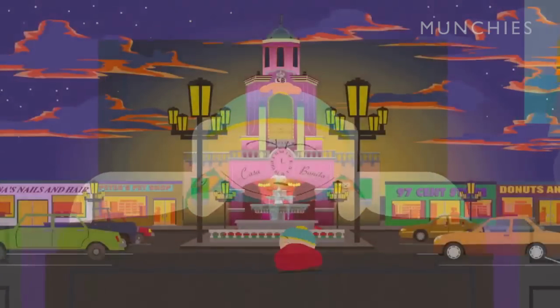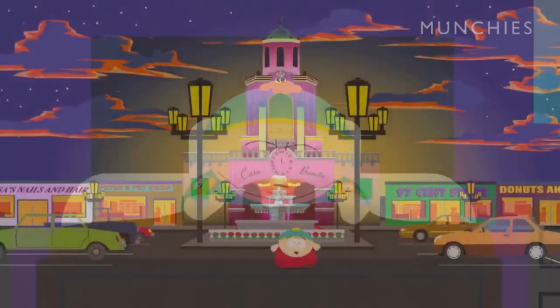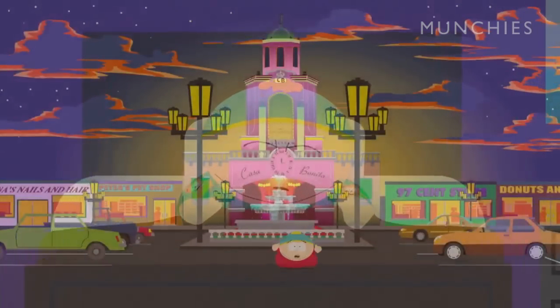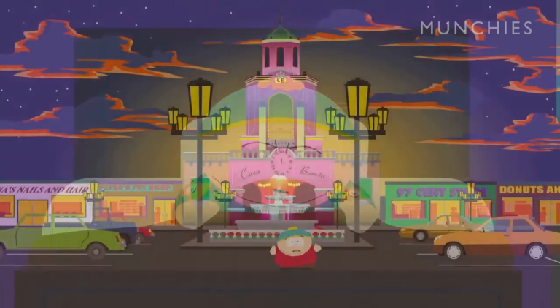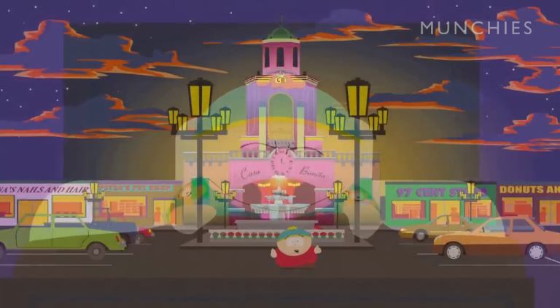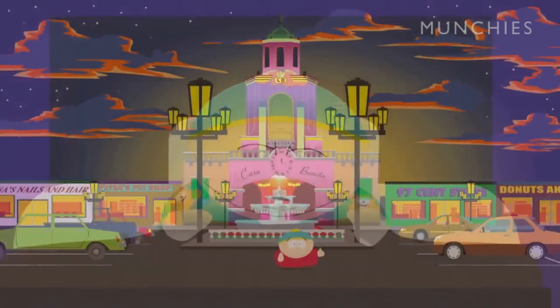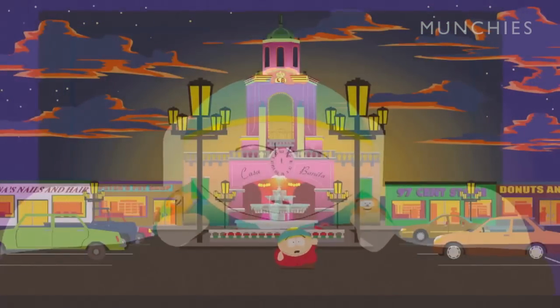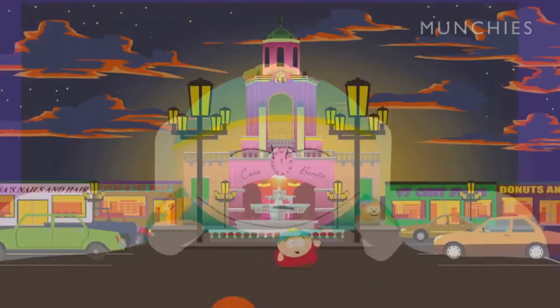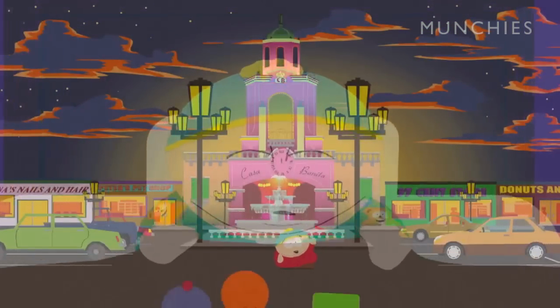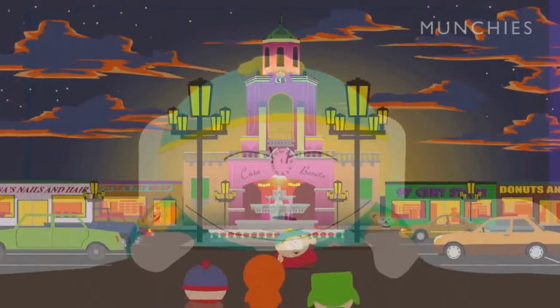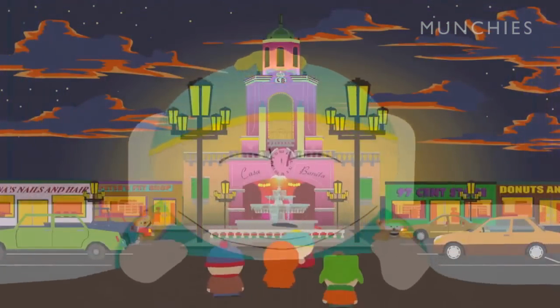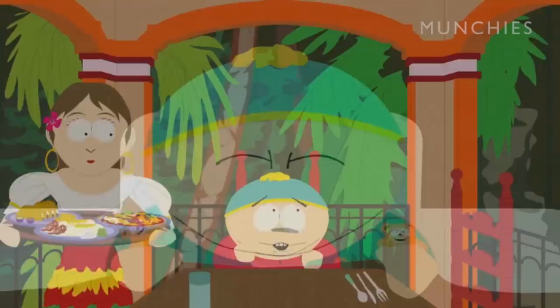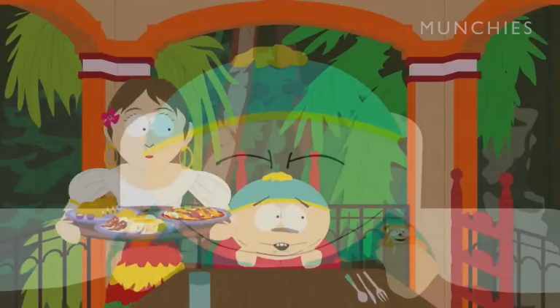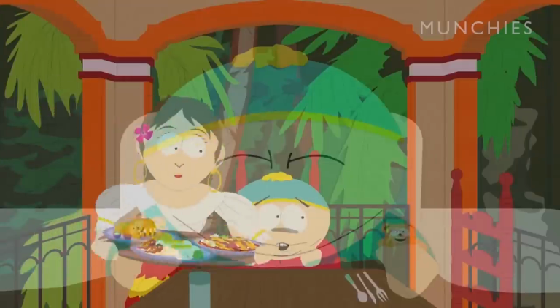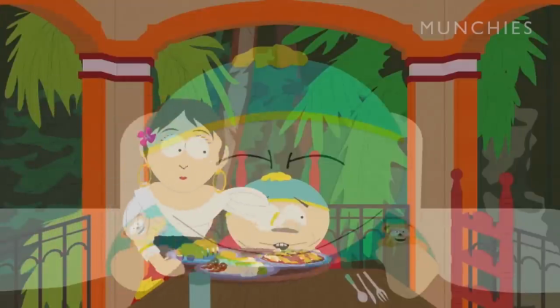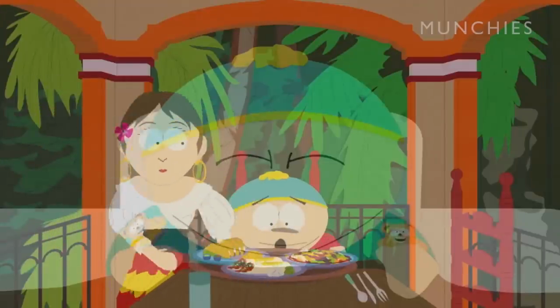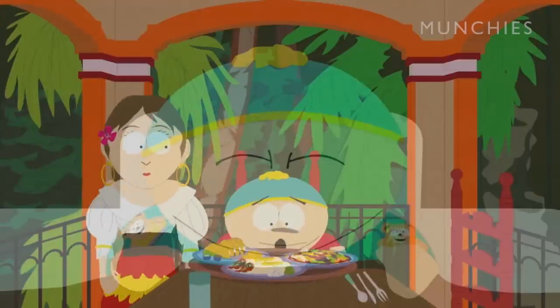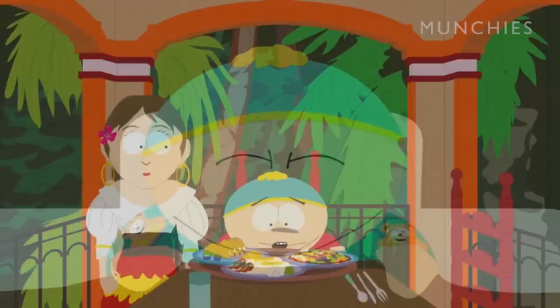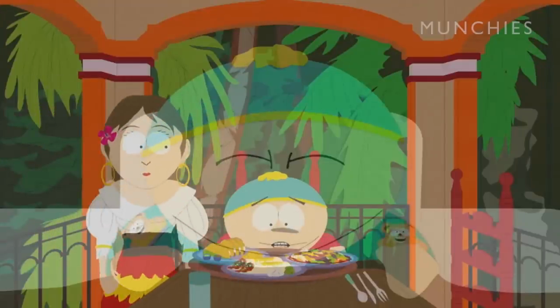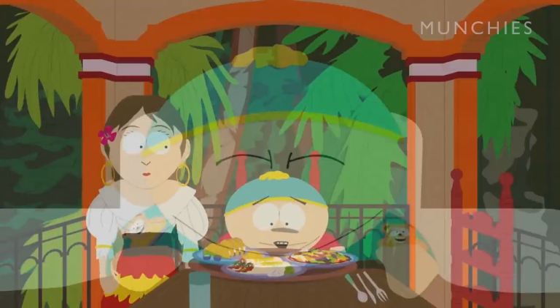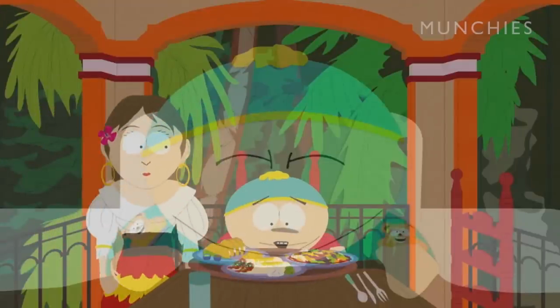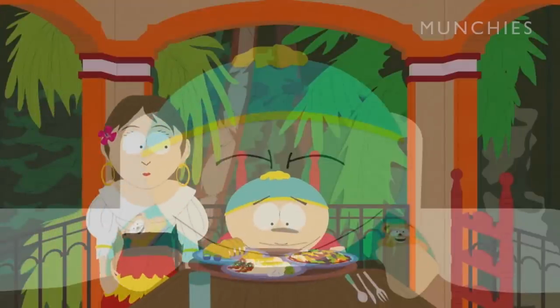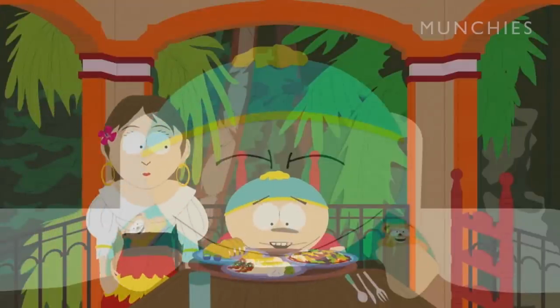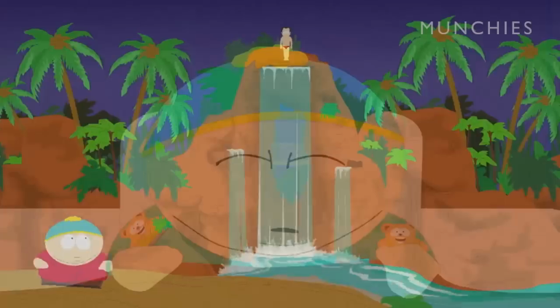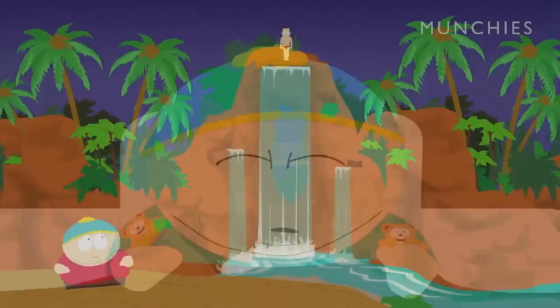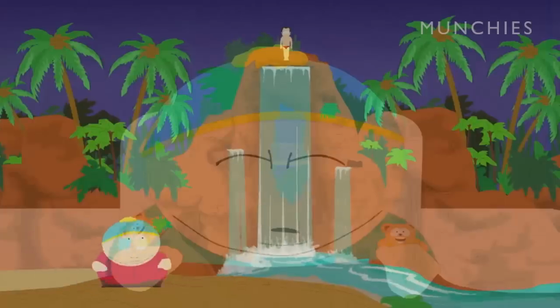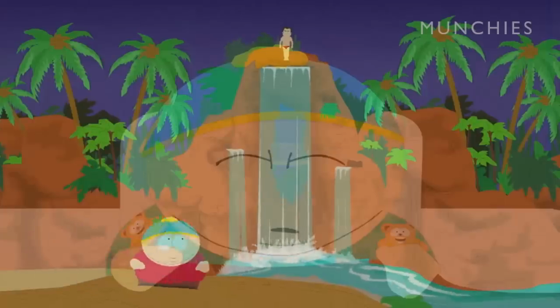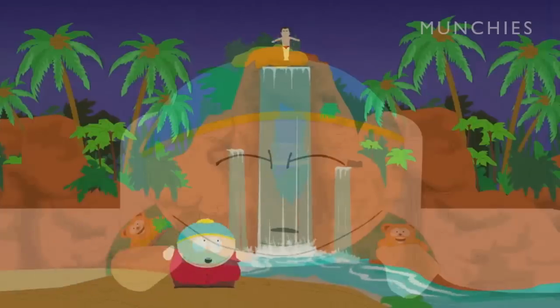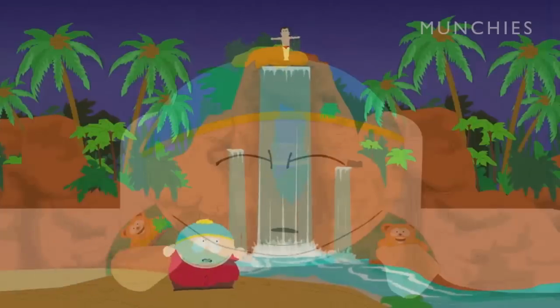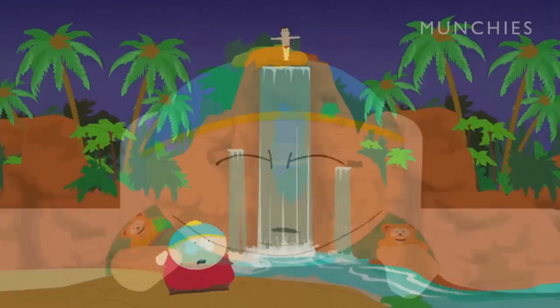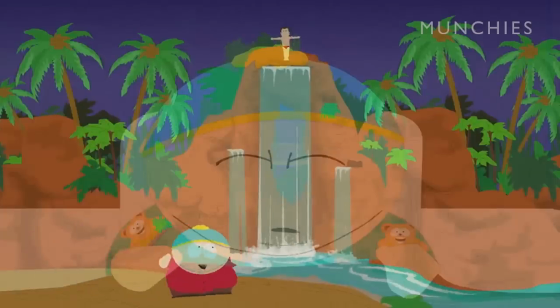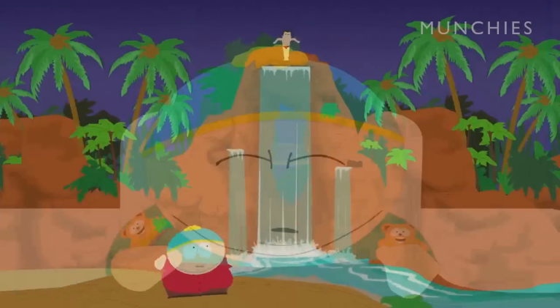Casa Bonita! Come on, you guys! Oh, awesome! Wow, cliff divers!